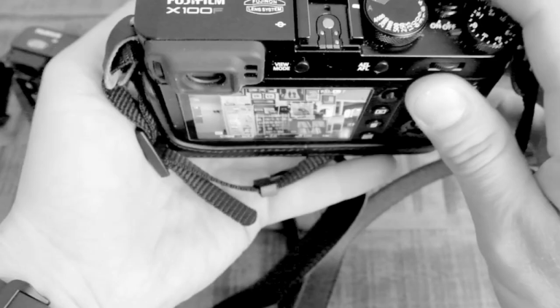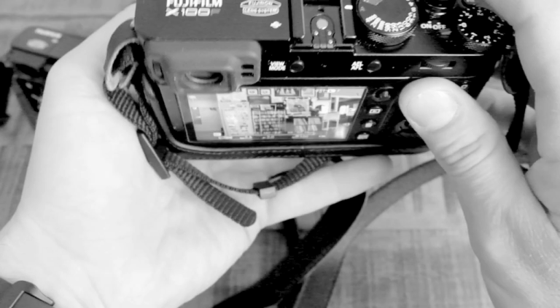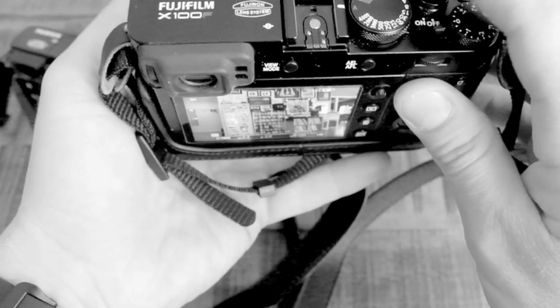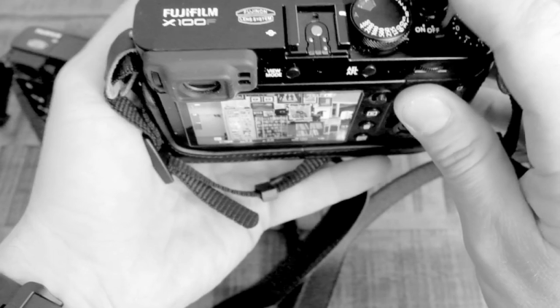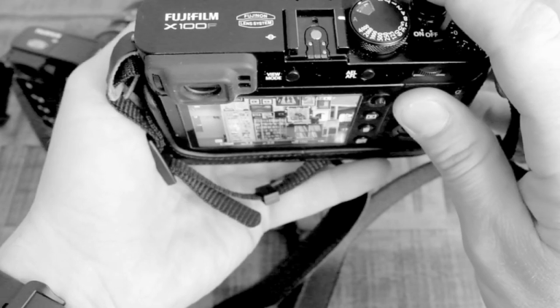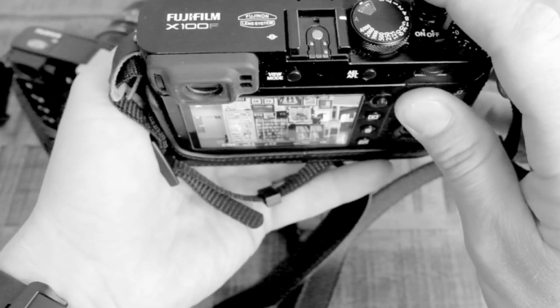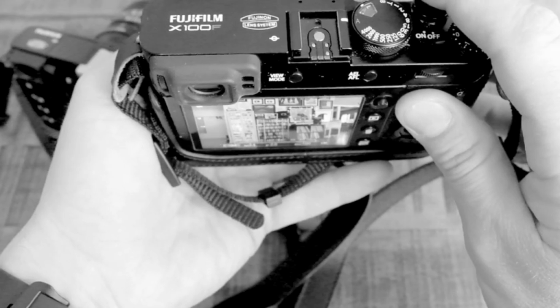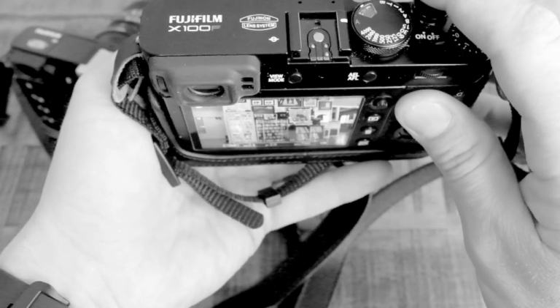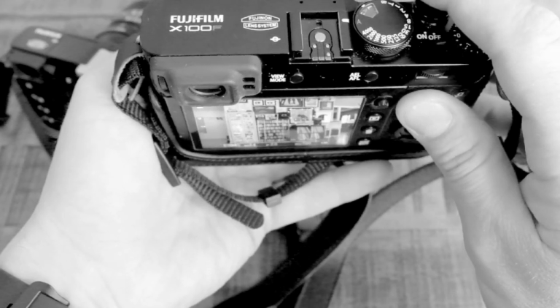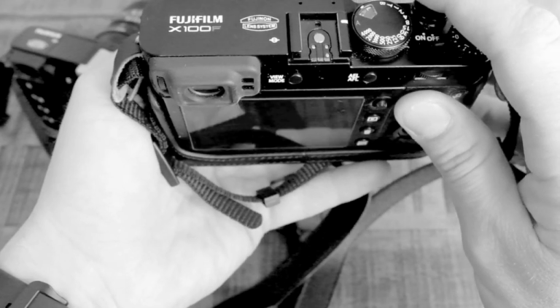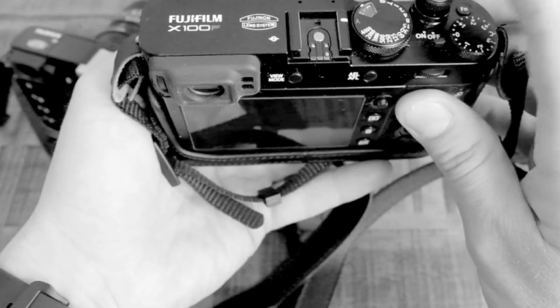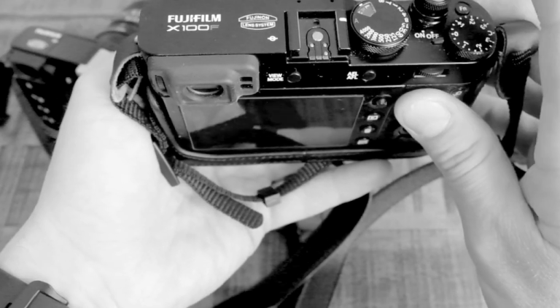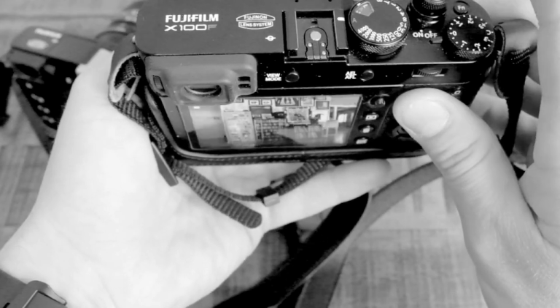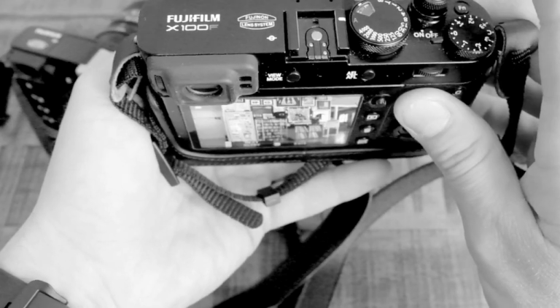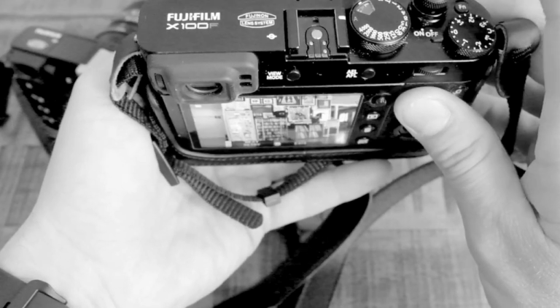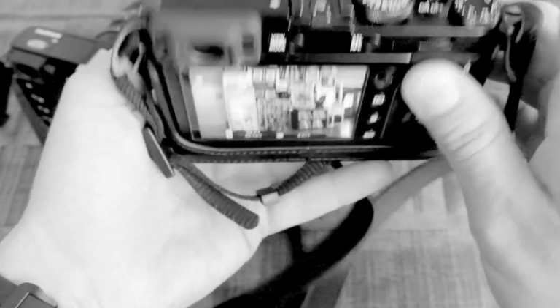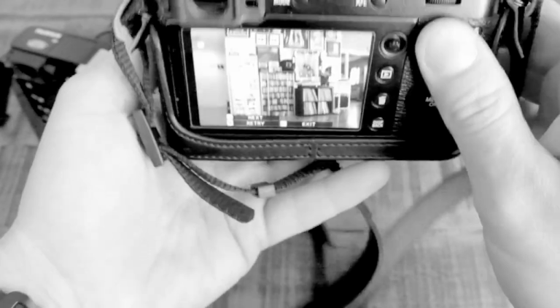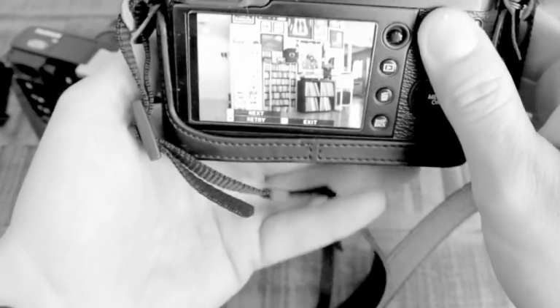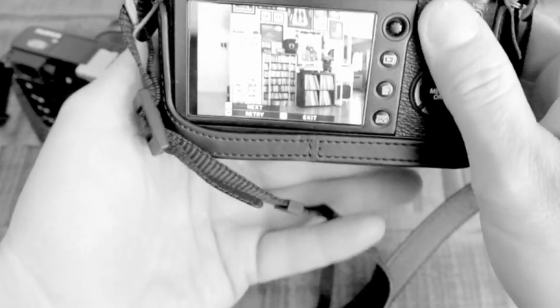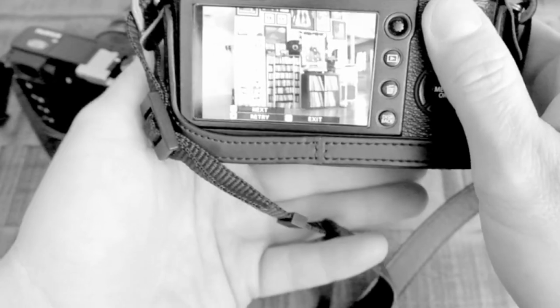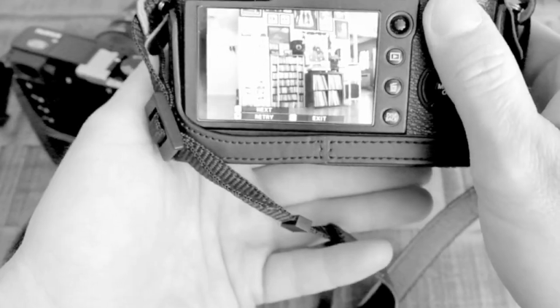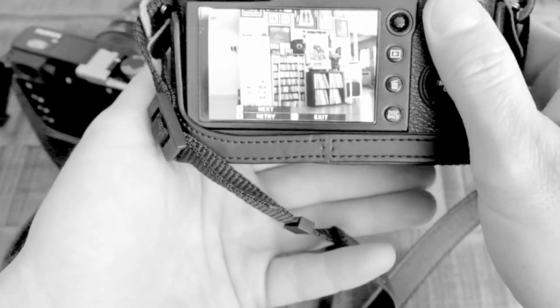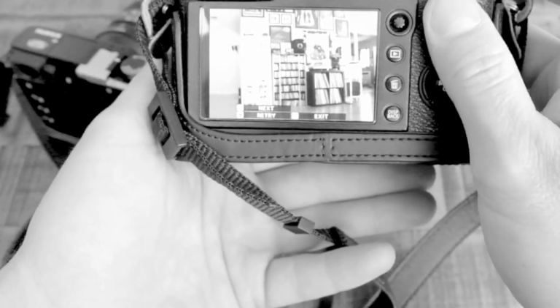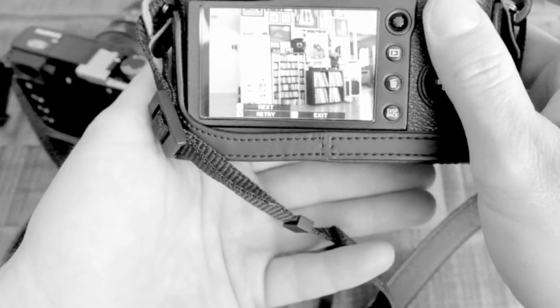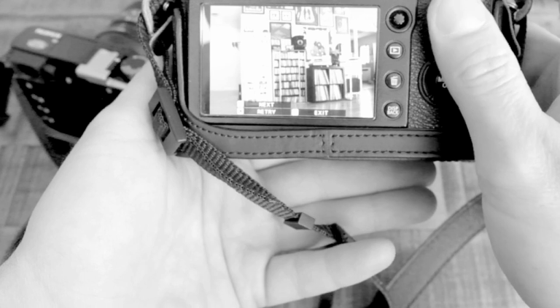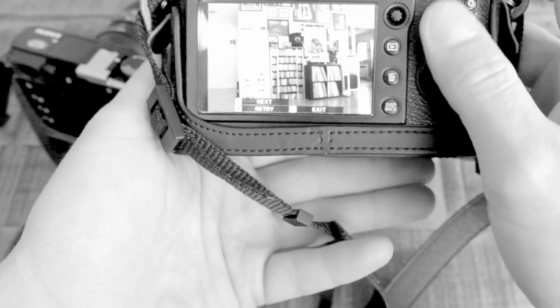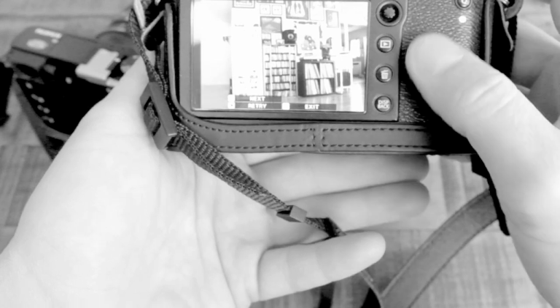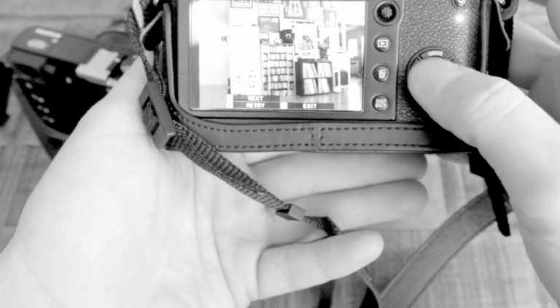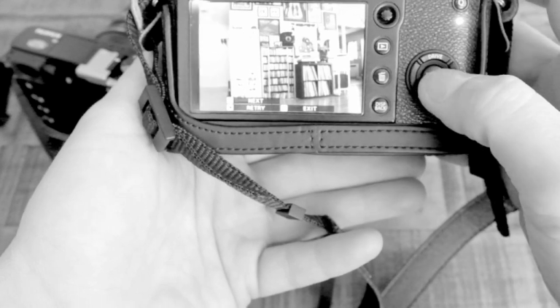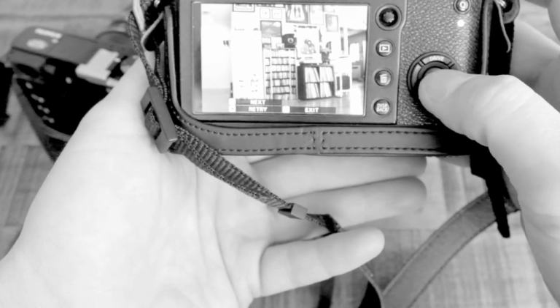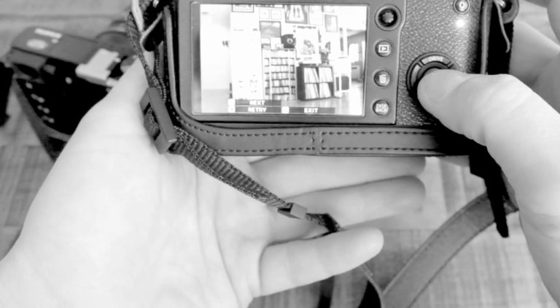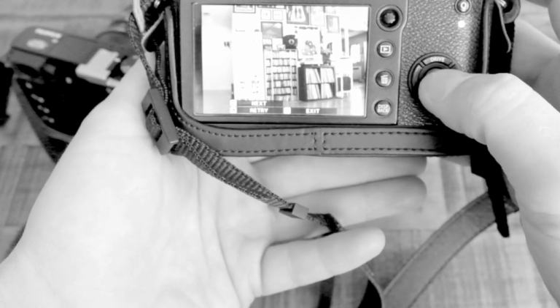Take your photo and it will ask you if you want to retry or next.